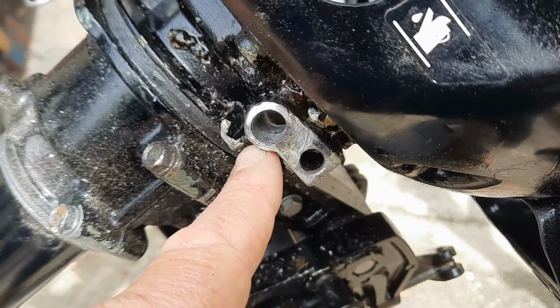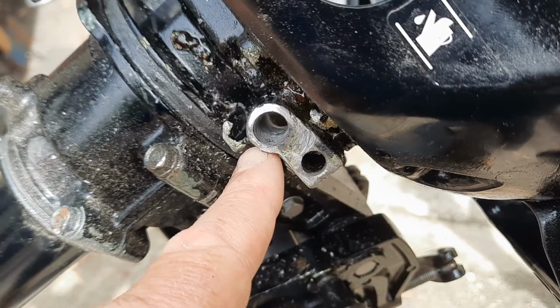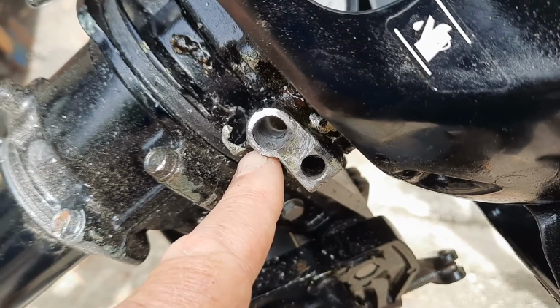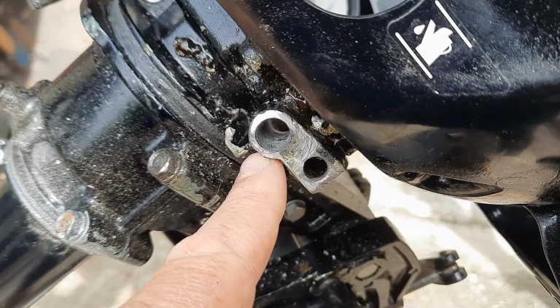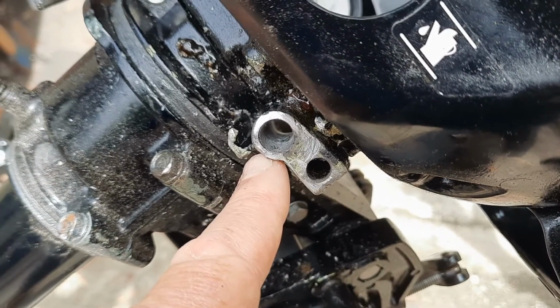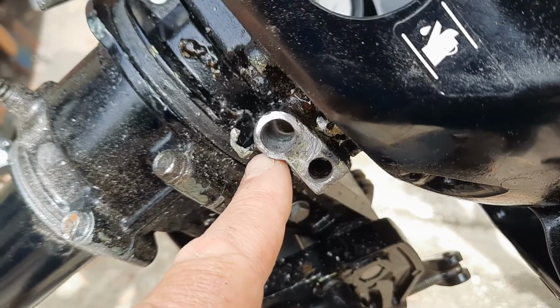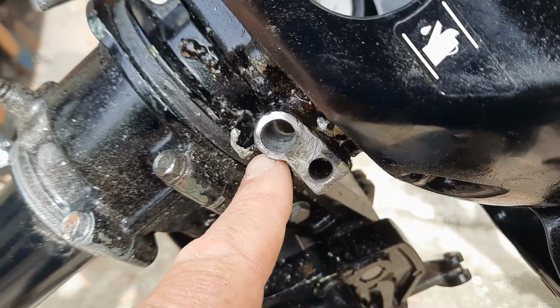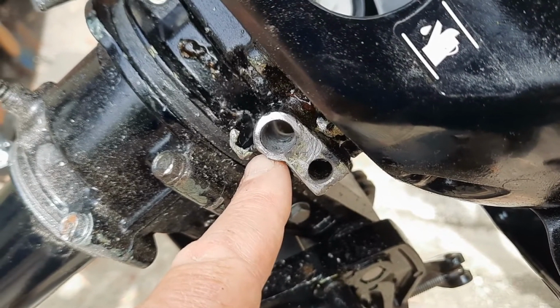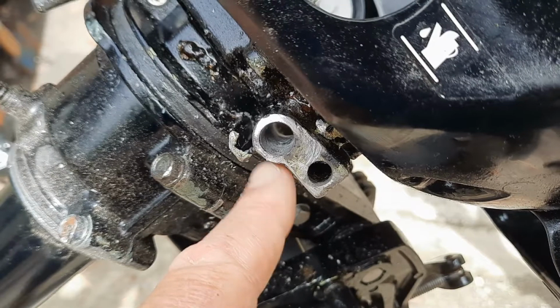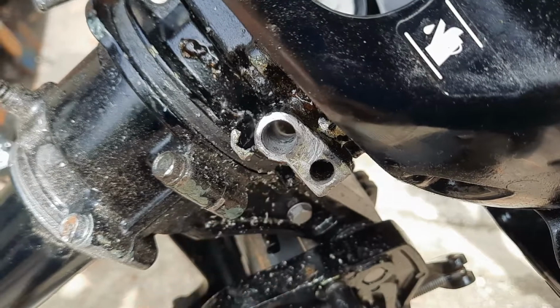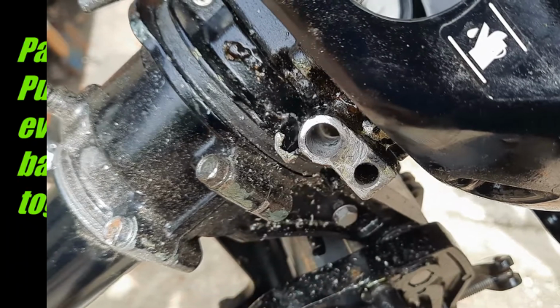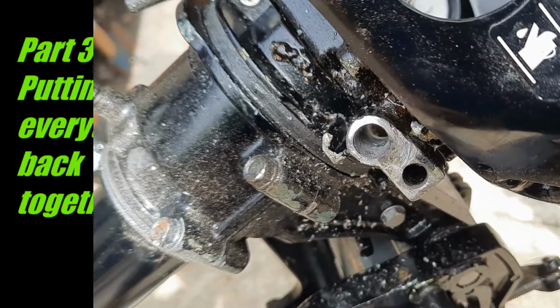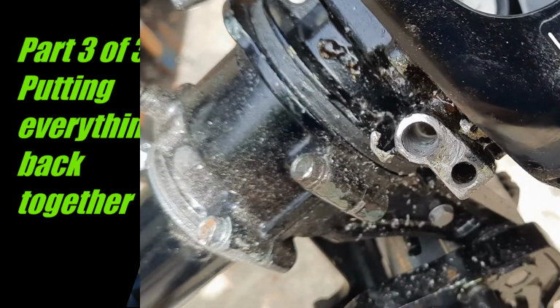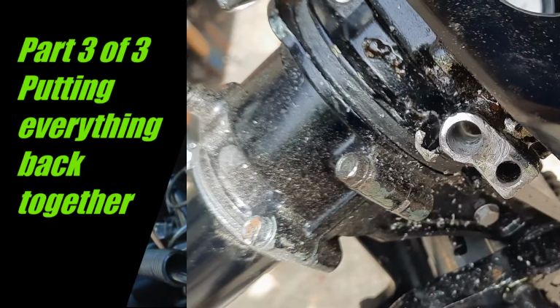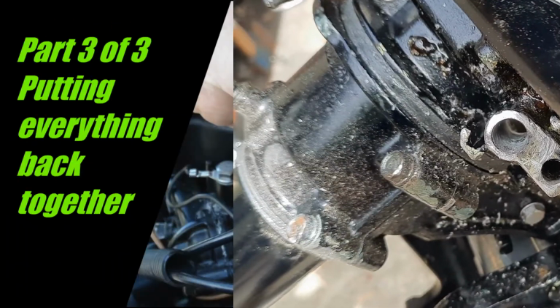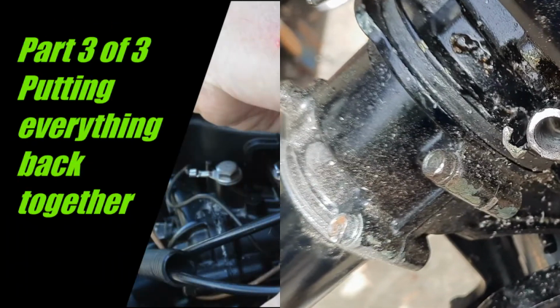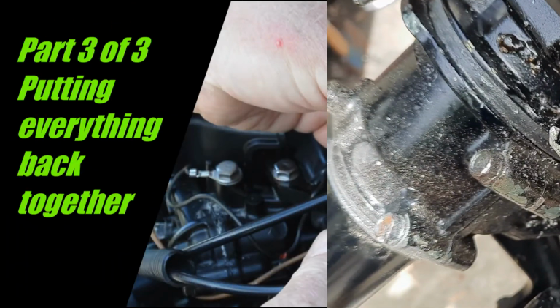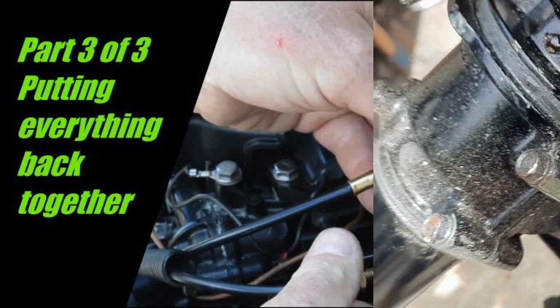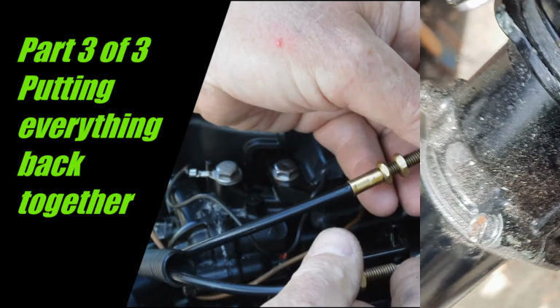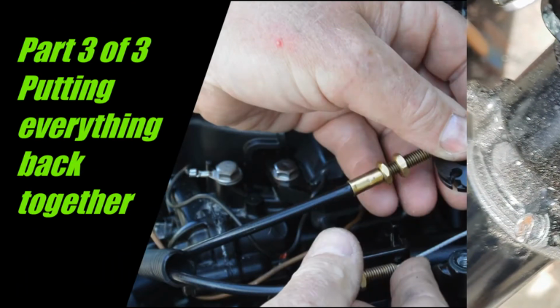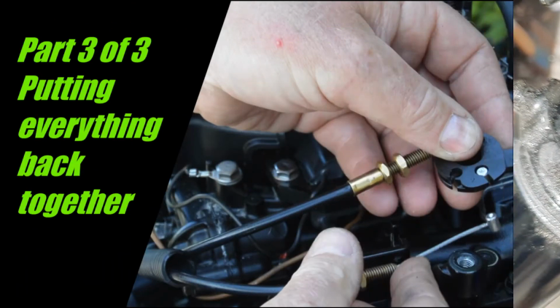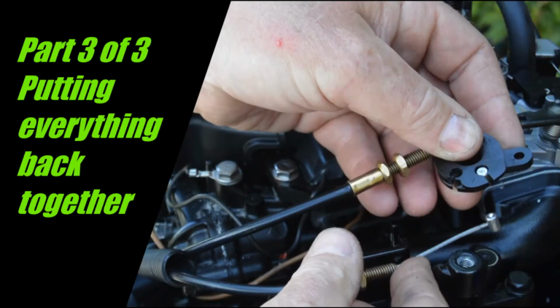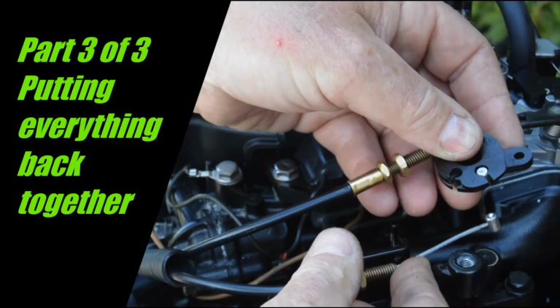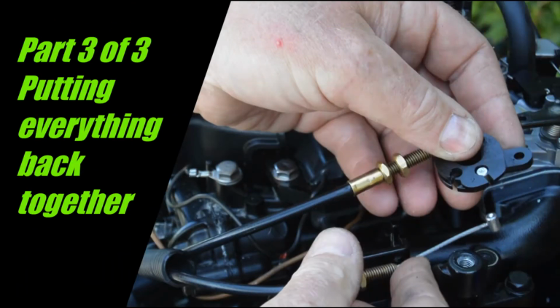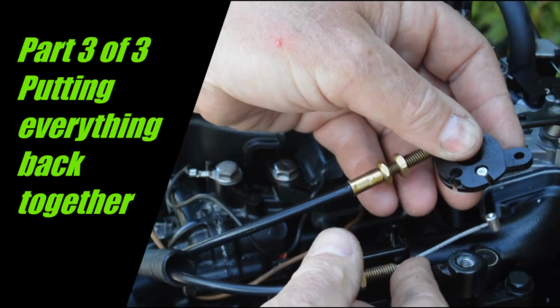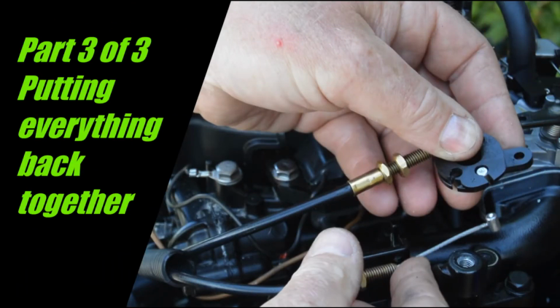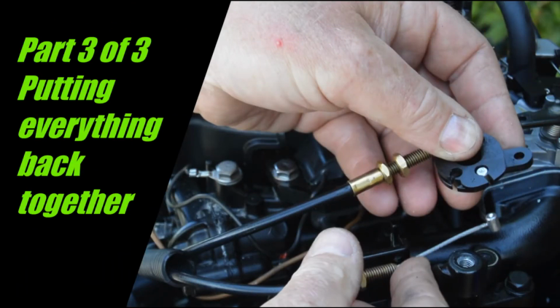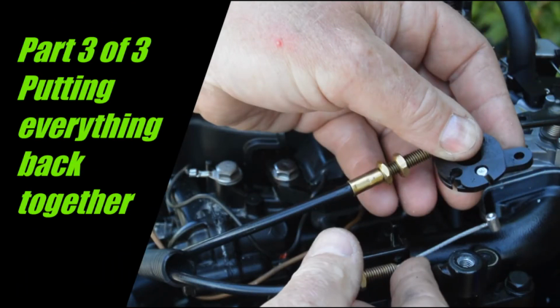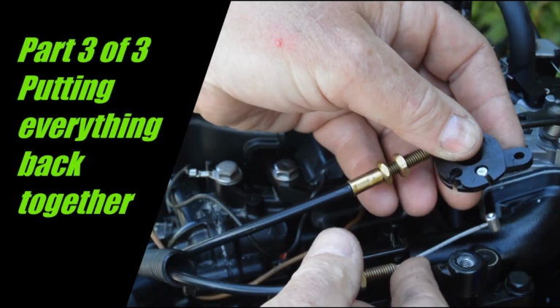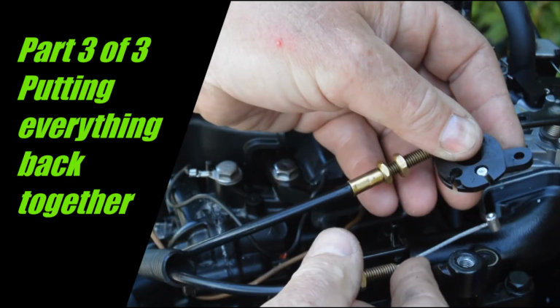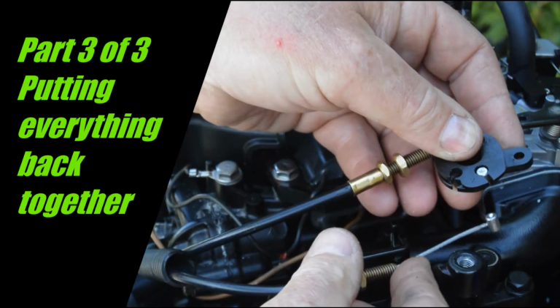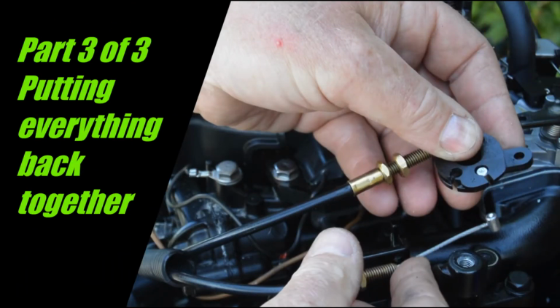Now I've got to put it back together again.